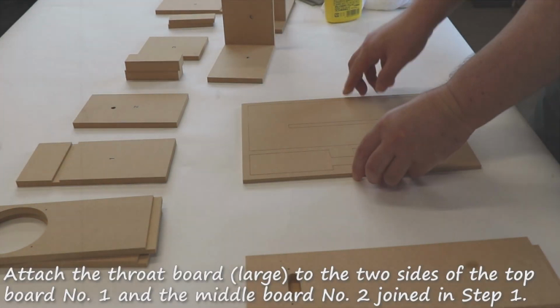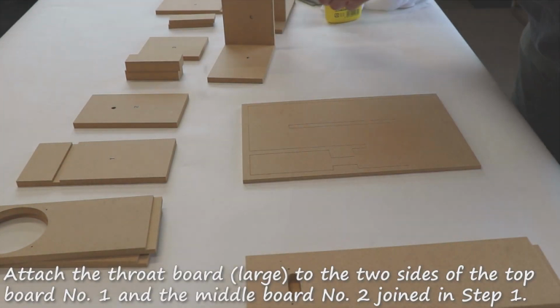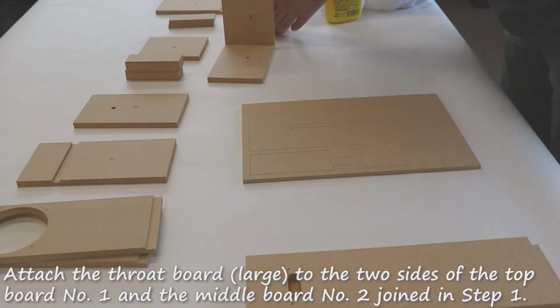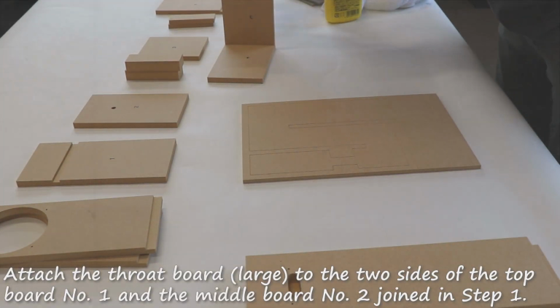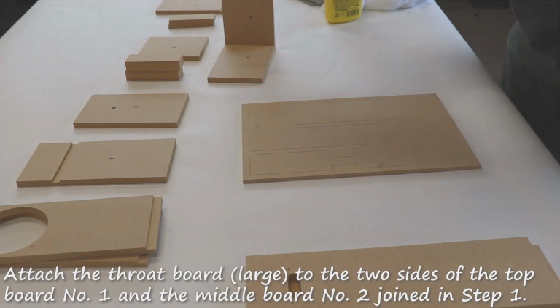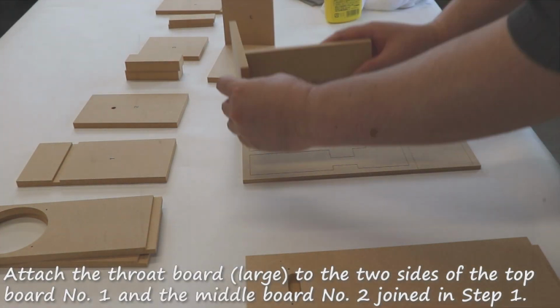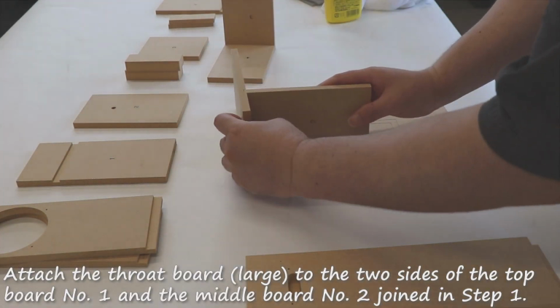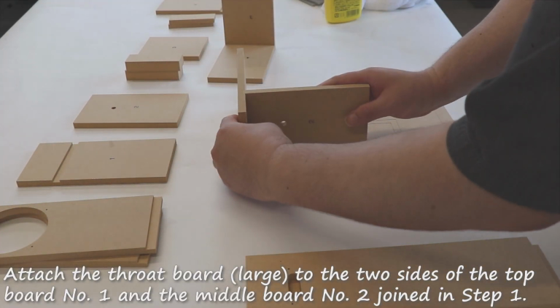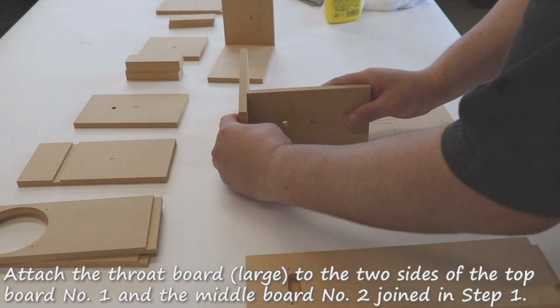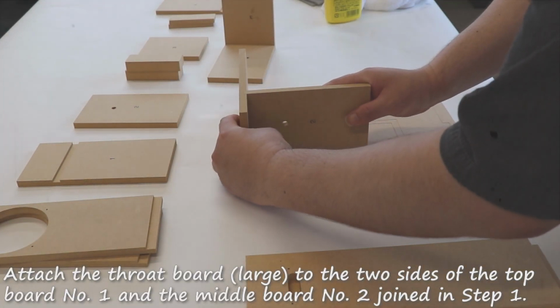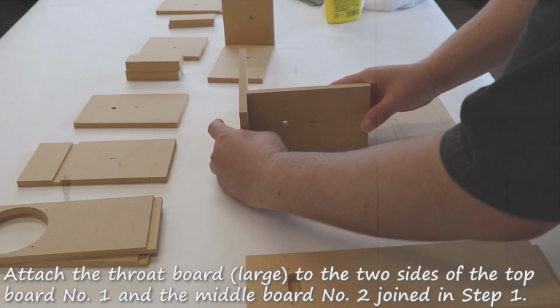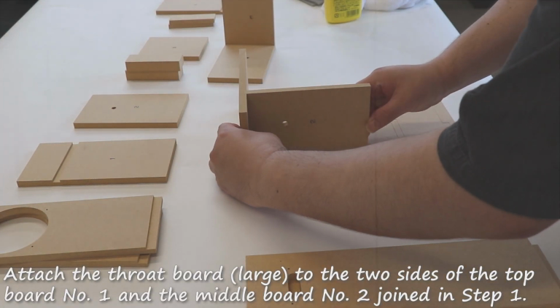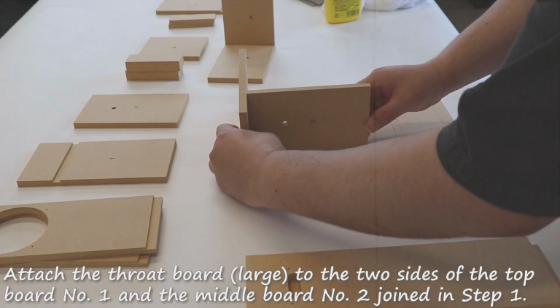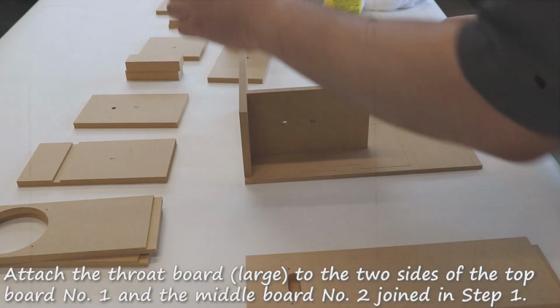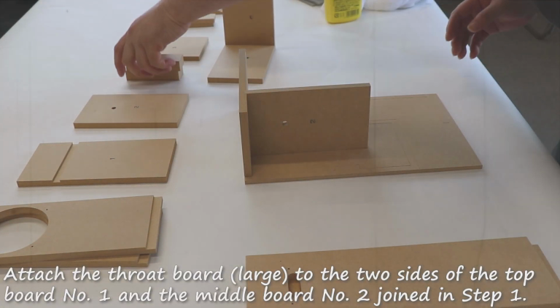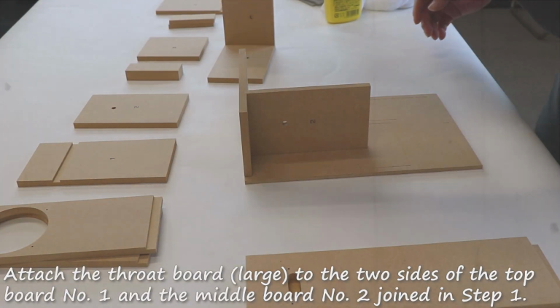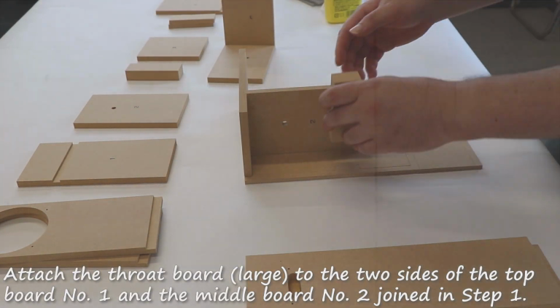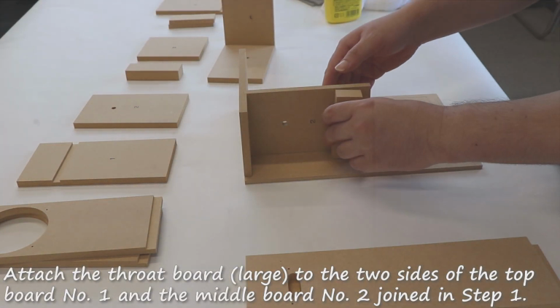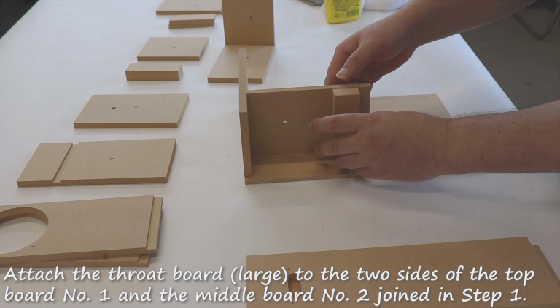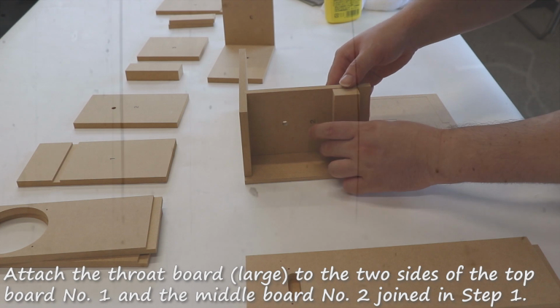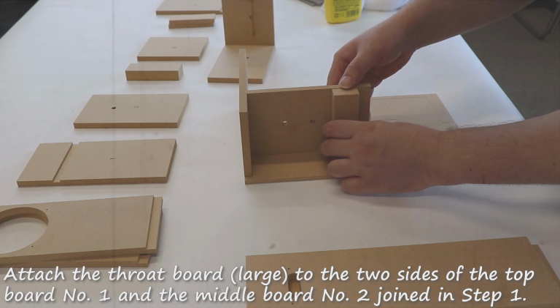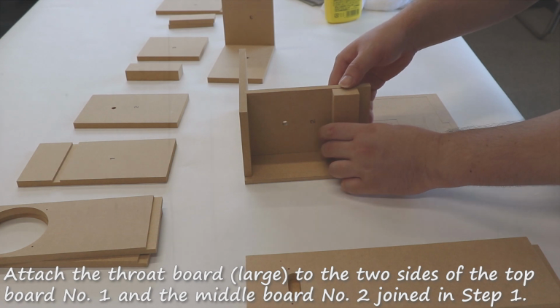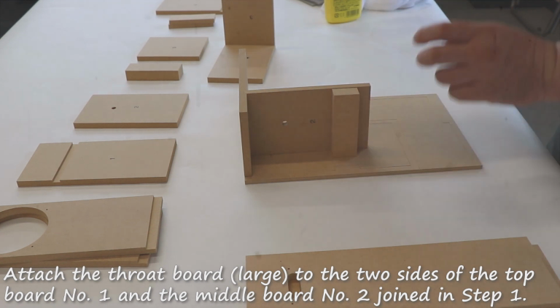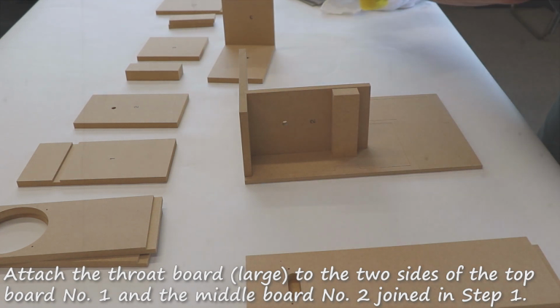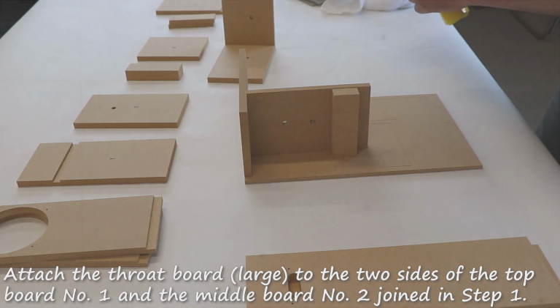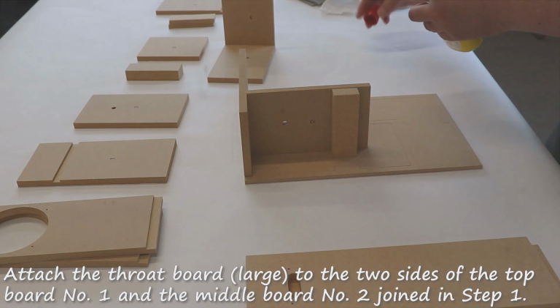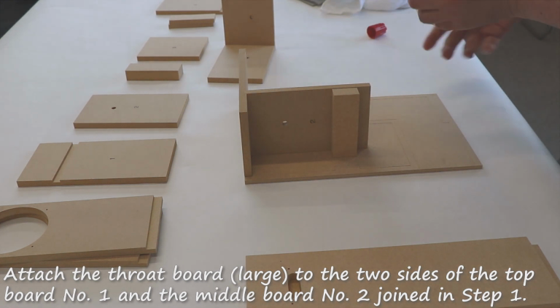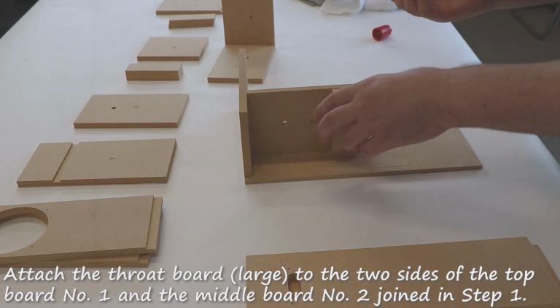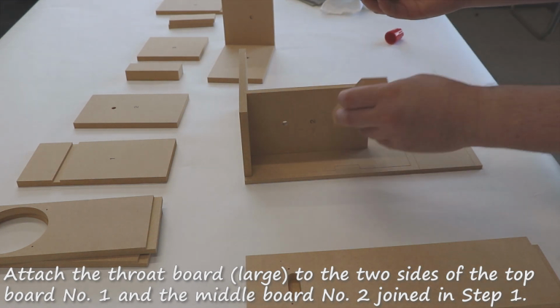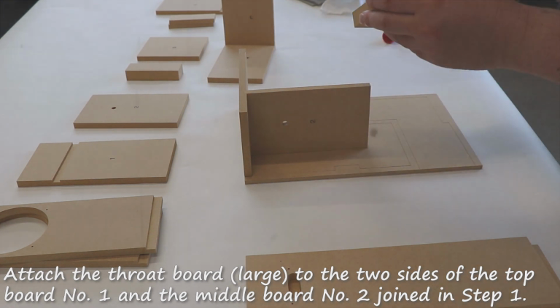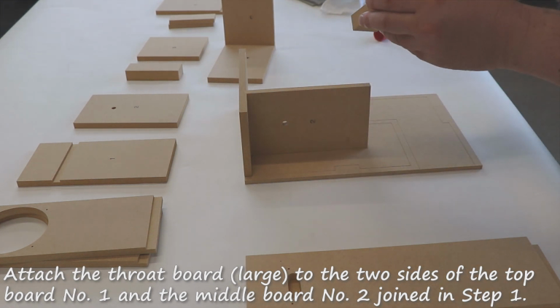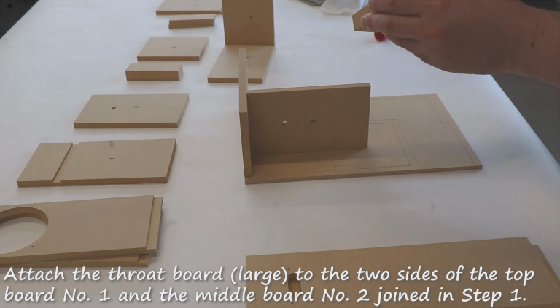Attach the third board large to the two sides of the top board number one and the middle board number two joined in step one.